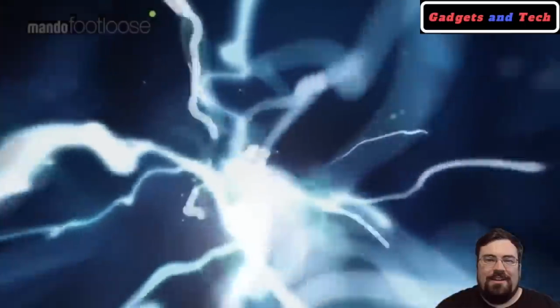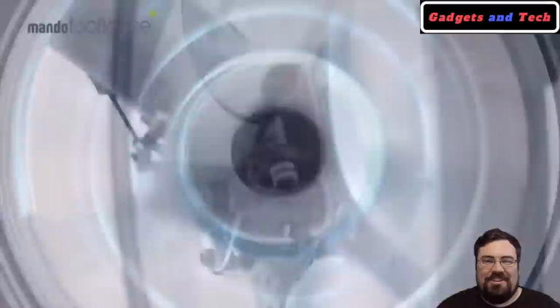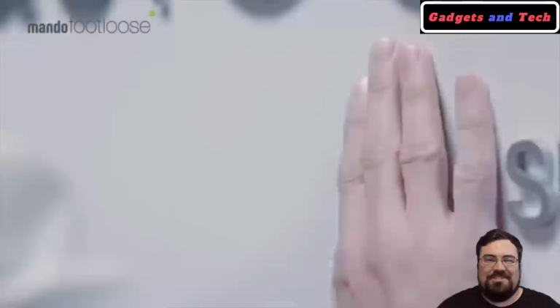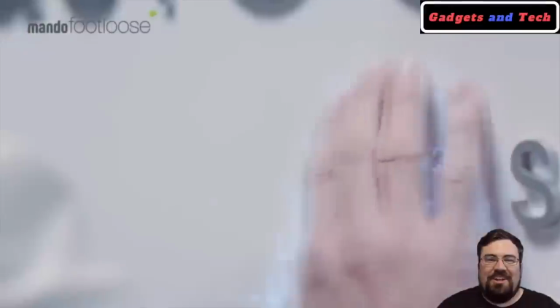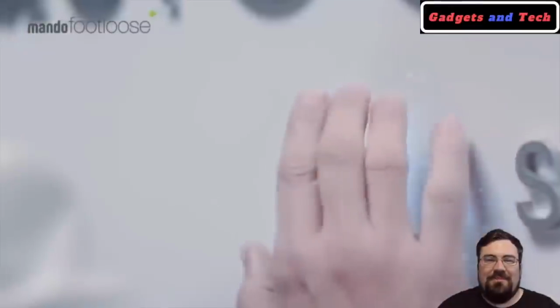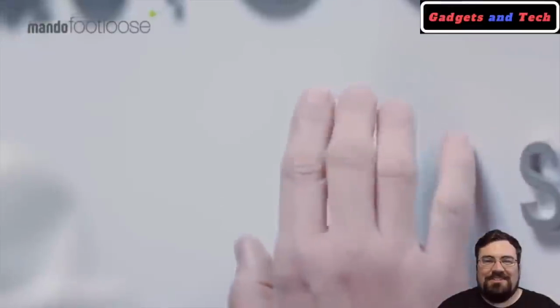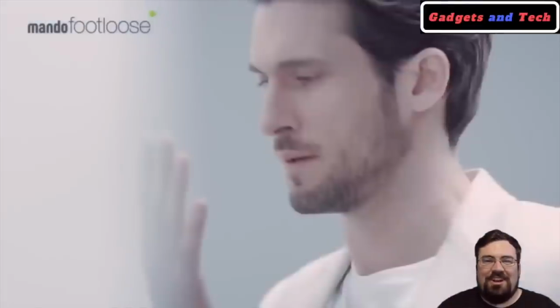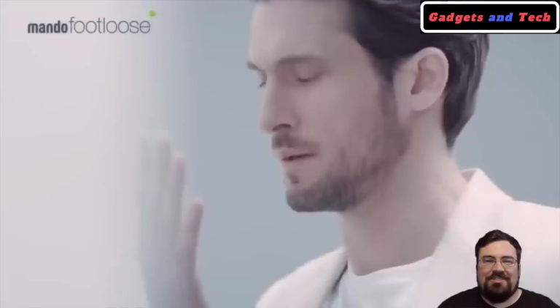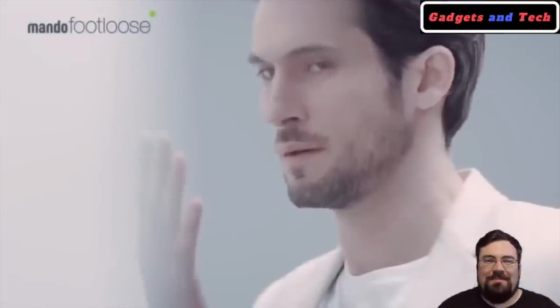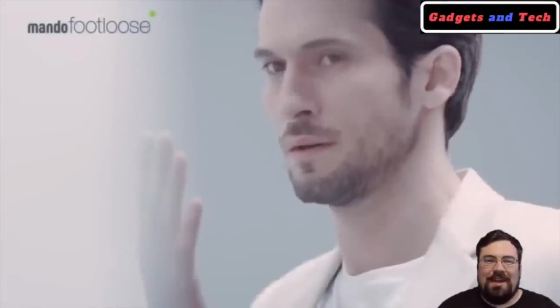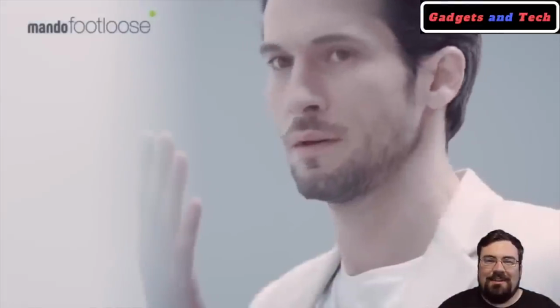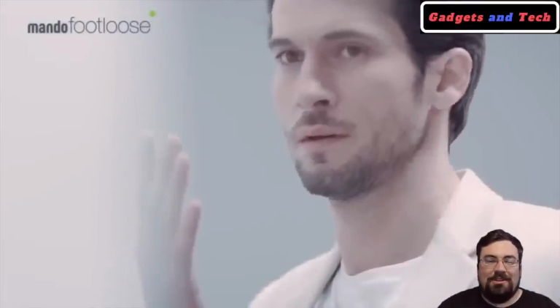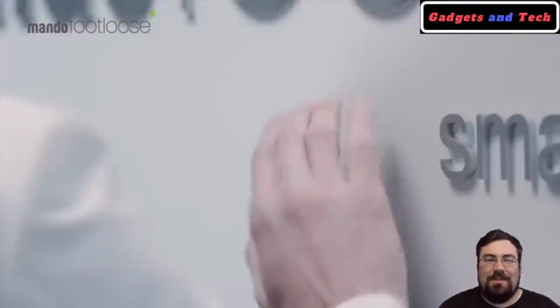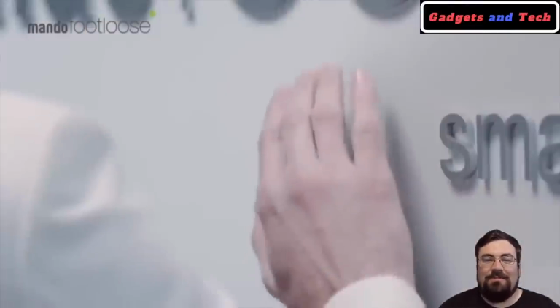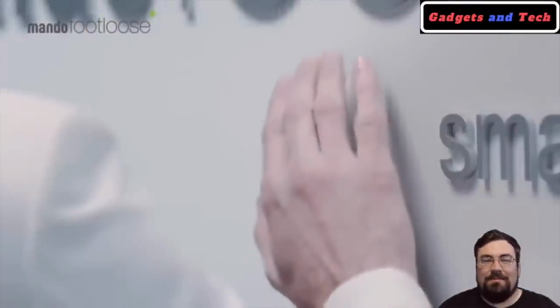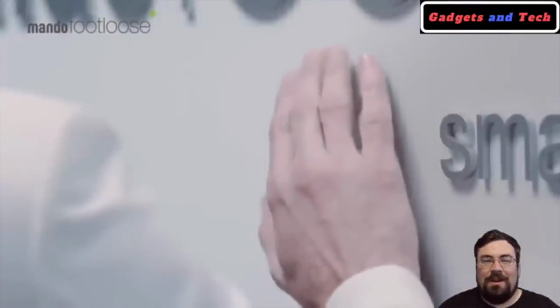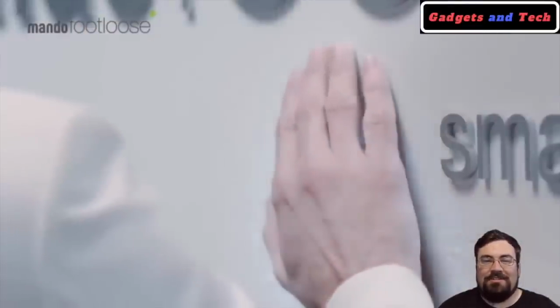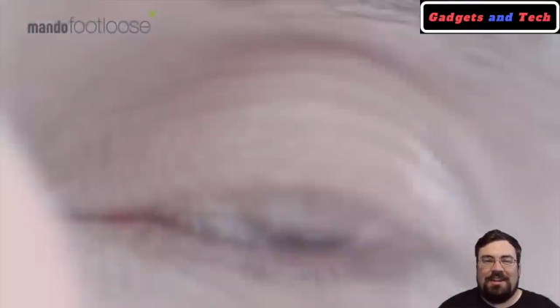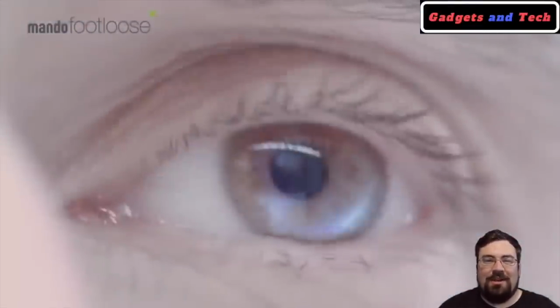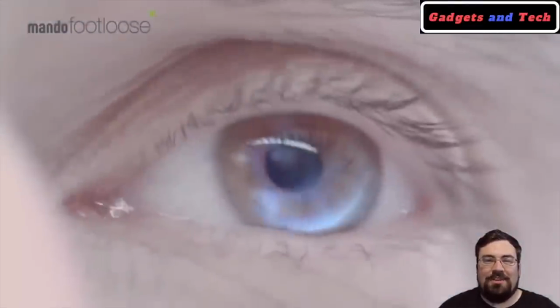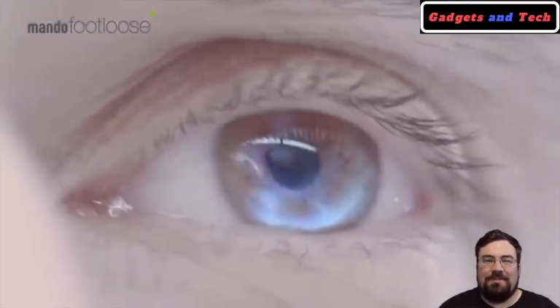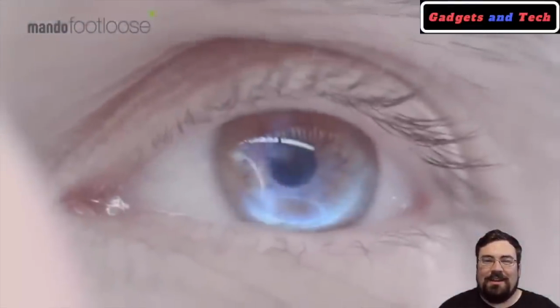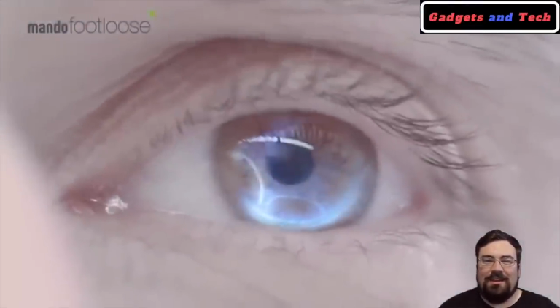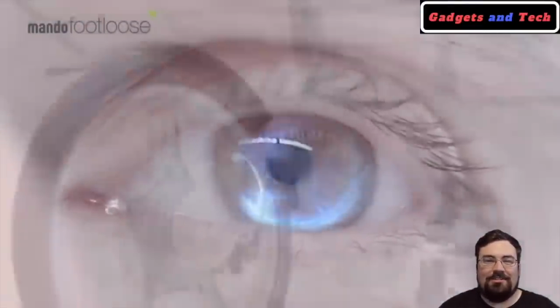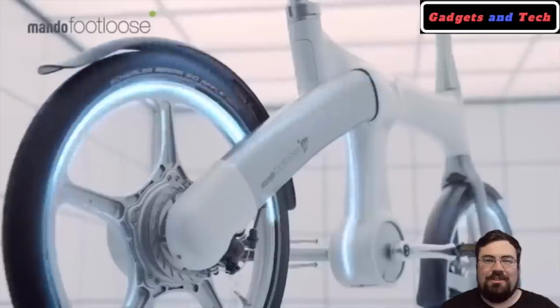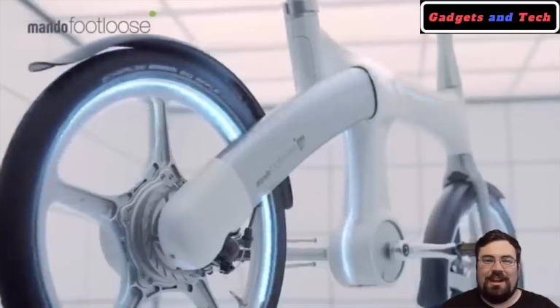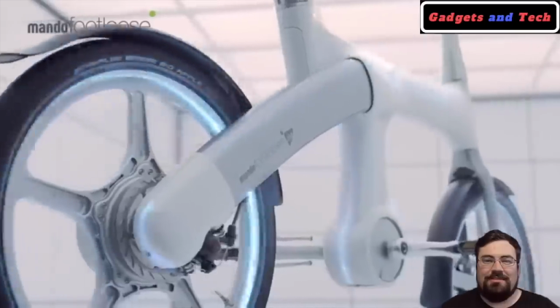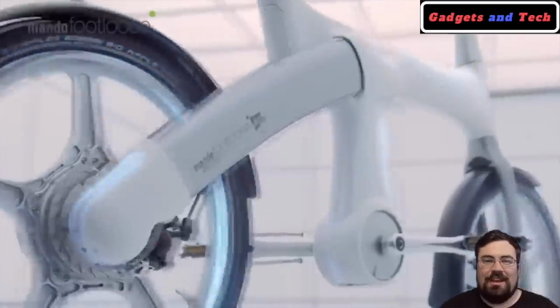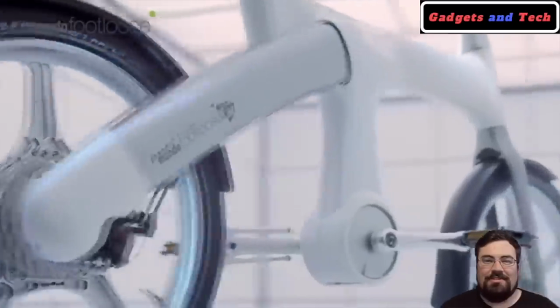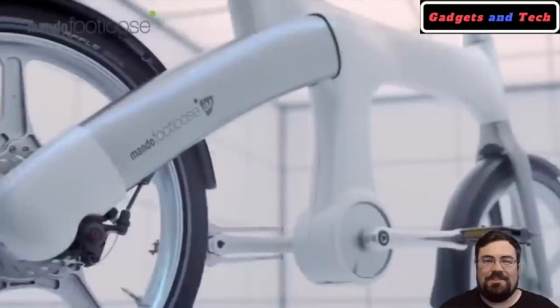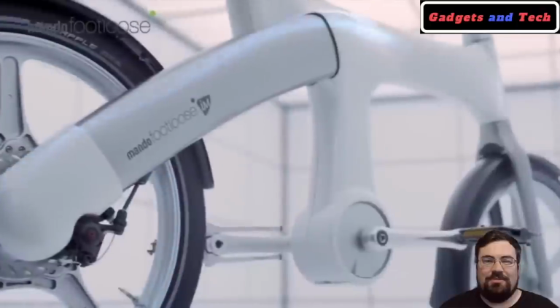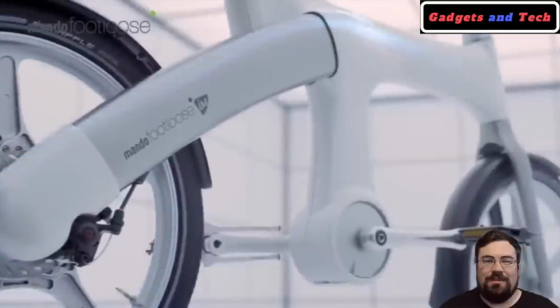This is another amazing concept bike, but you better be prepared to stand out — this bike looks straight out of a science fiction movie.